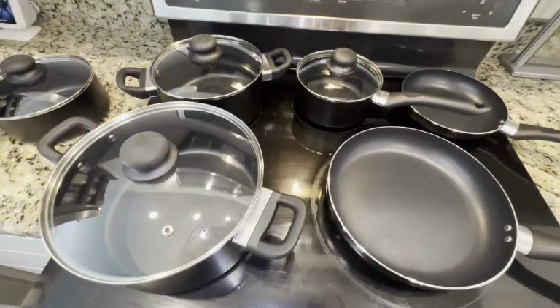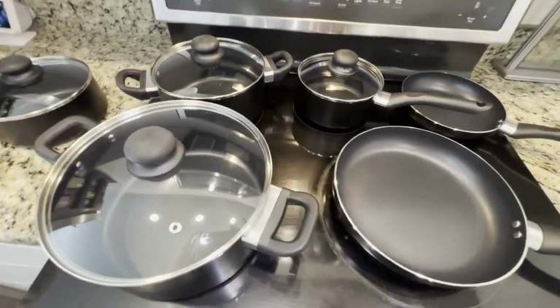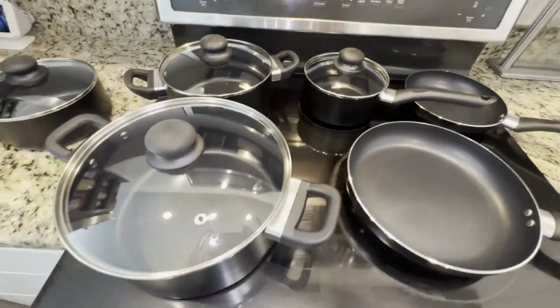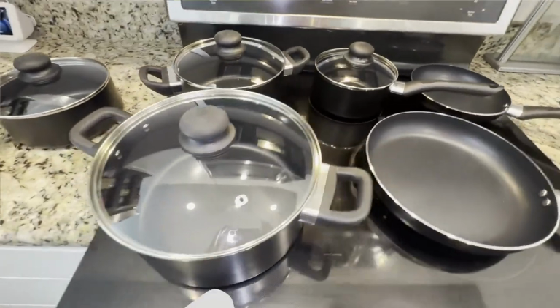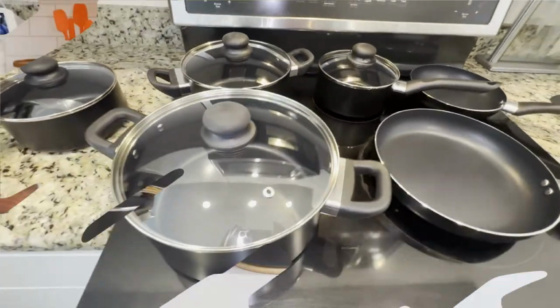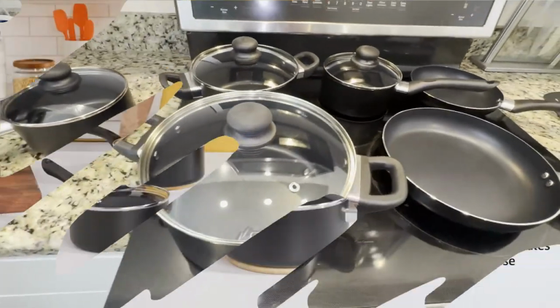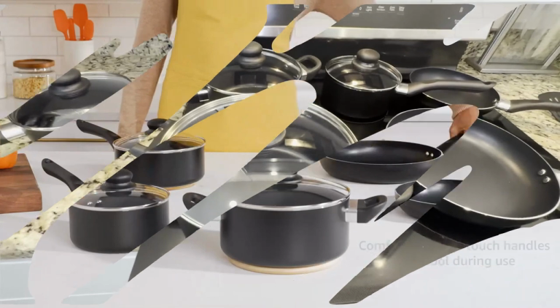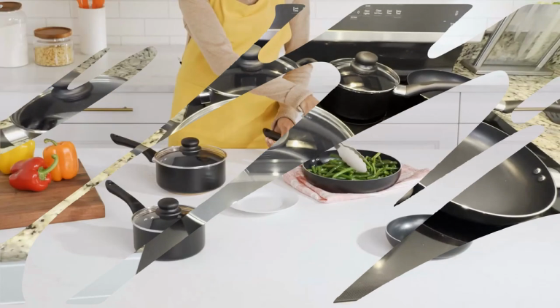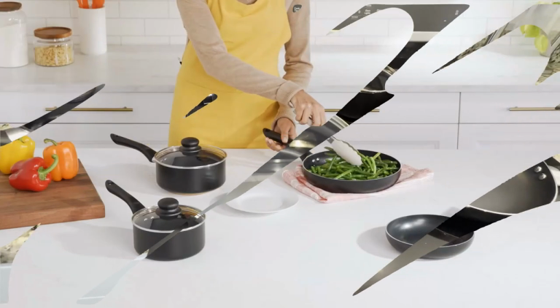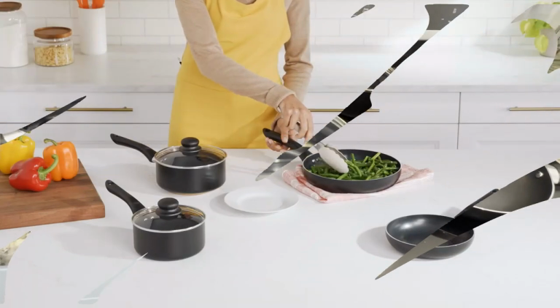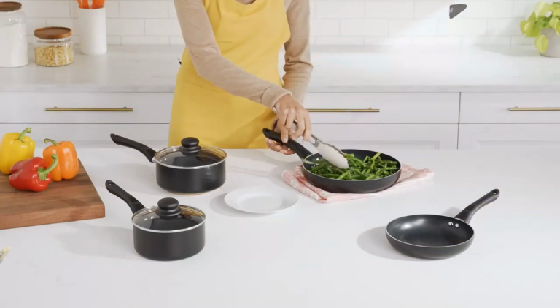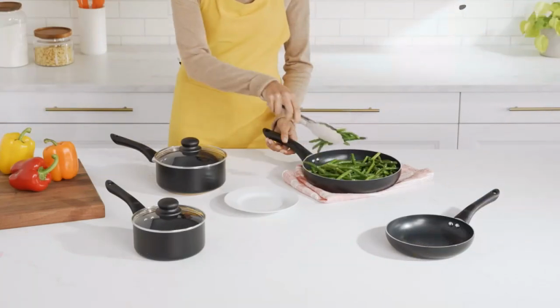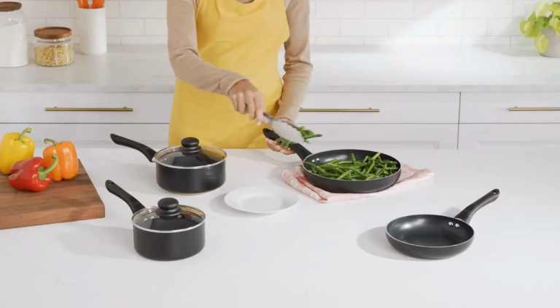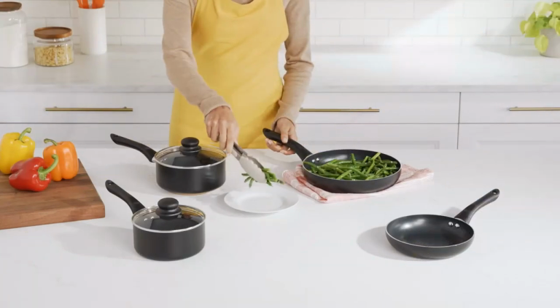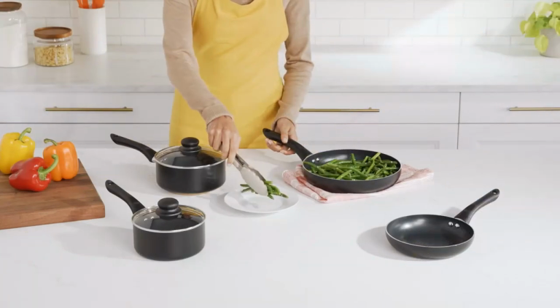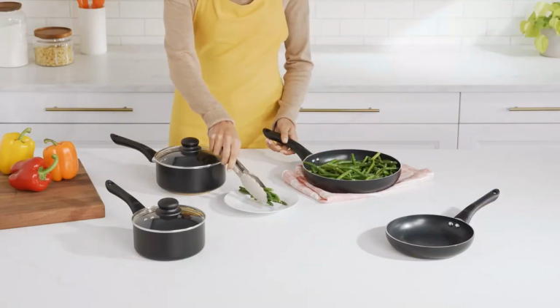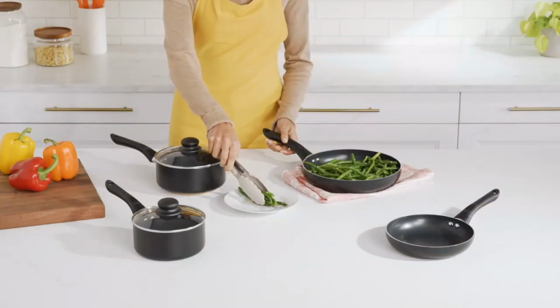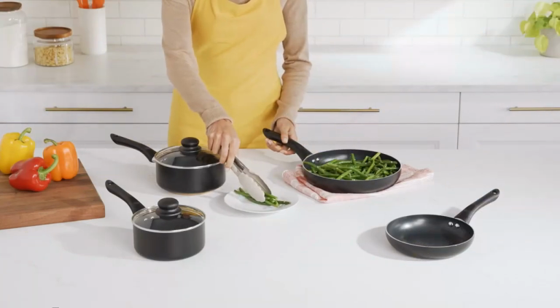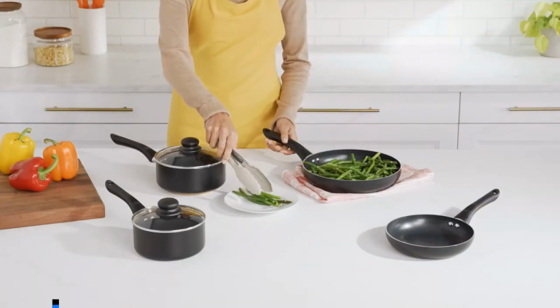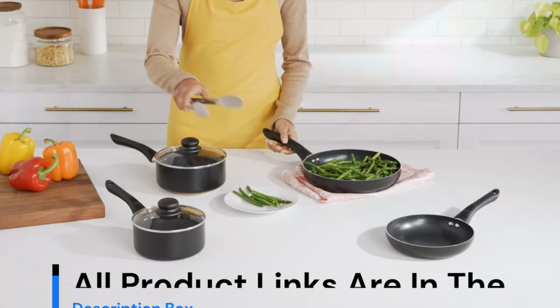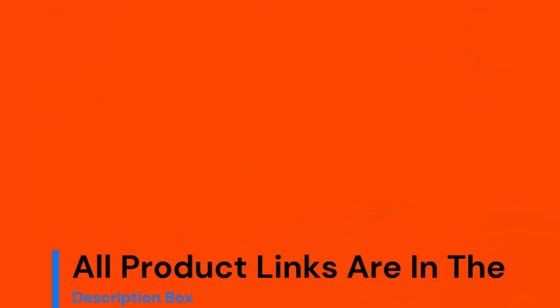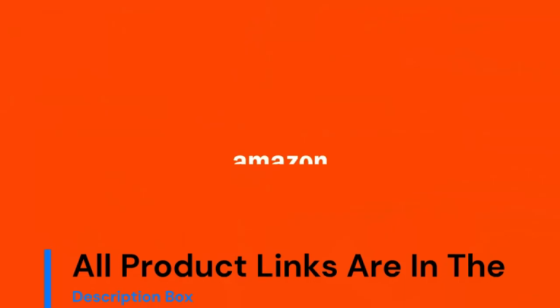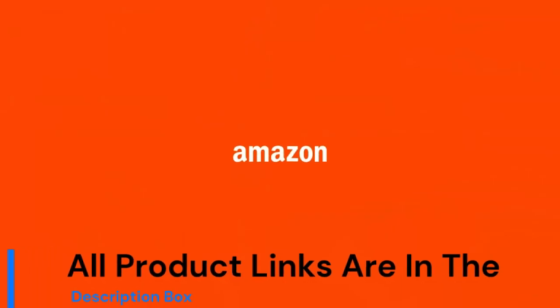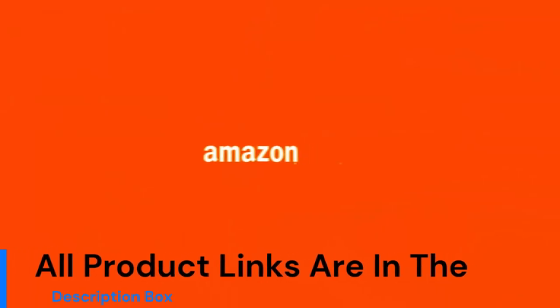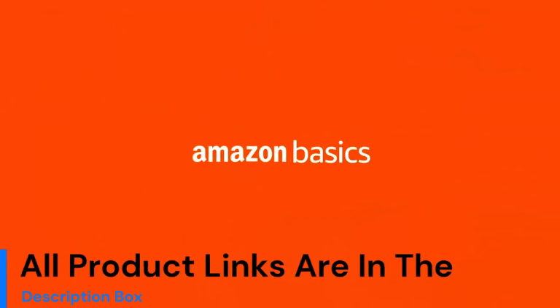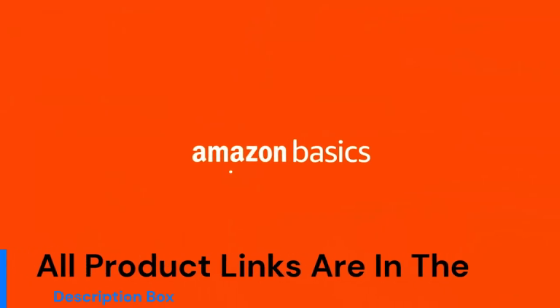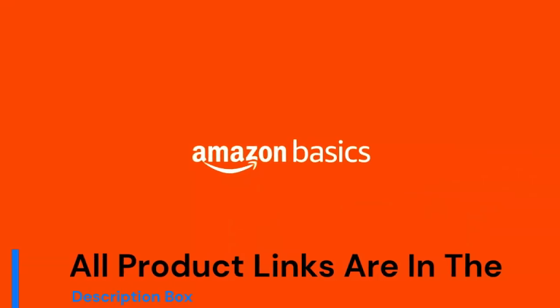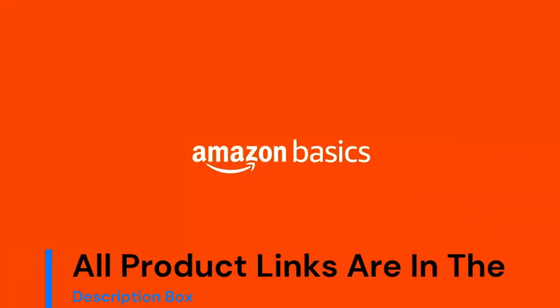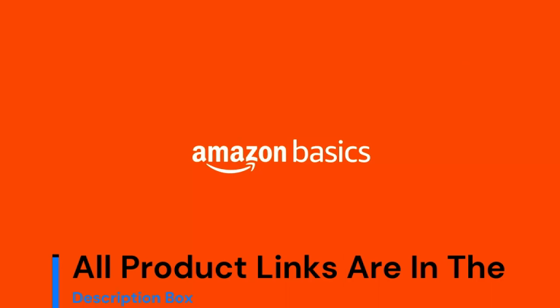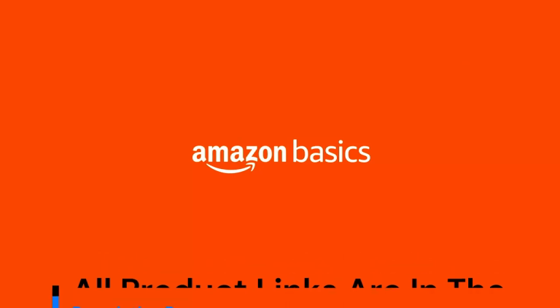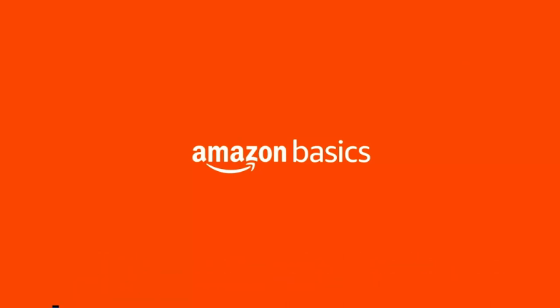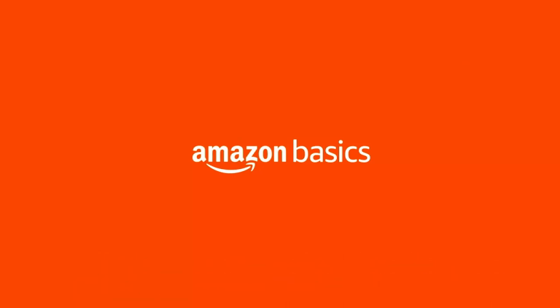Hand wash only. For nonstick longevity, best used on low to medium heat. Please check the size of the stovetop's hobs before purchasing this item.